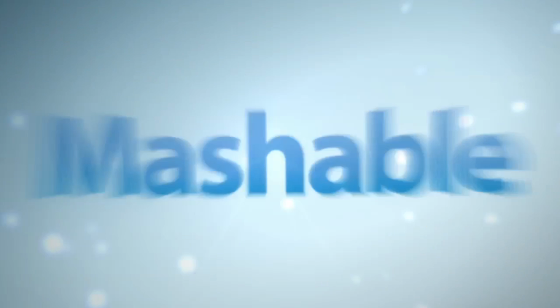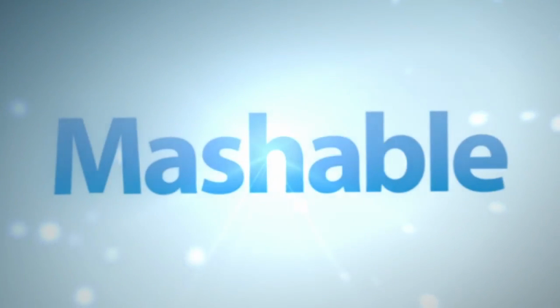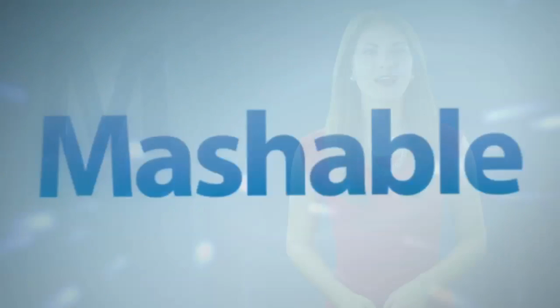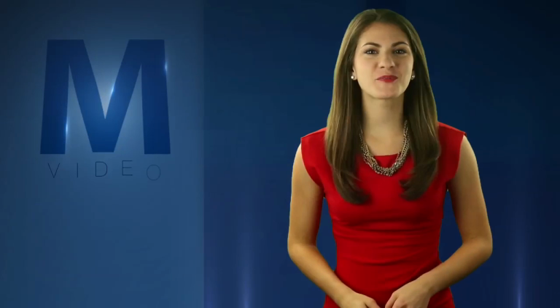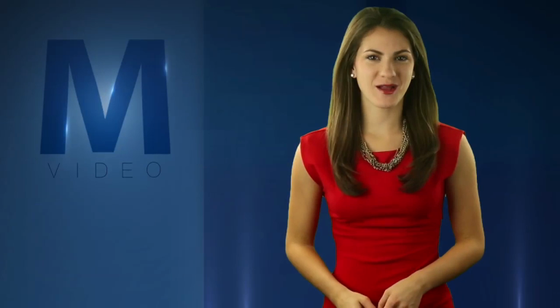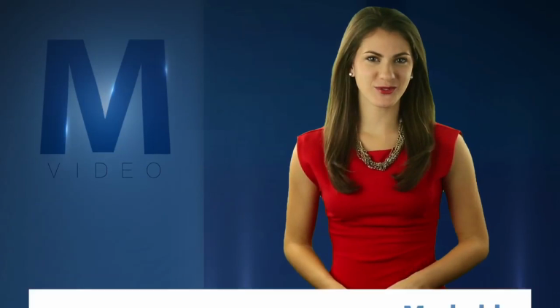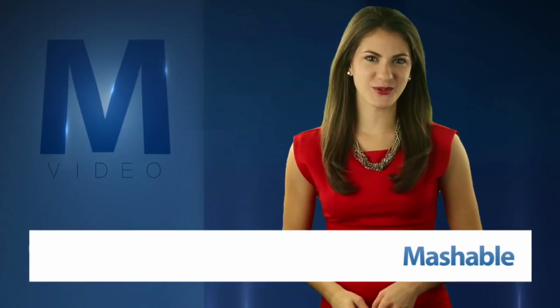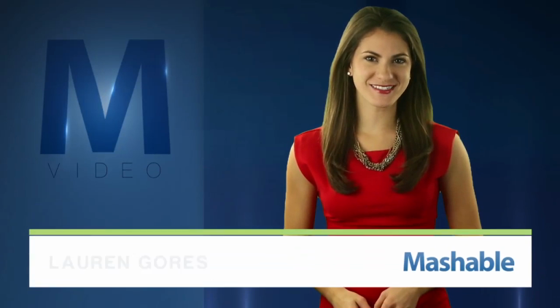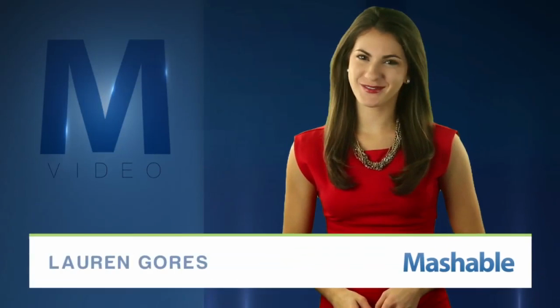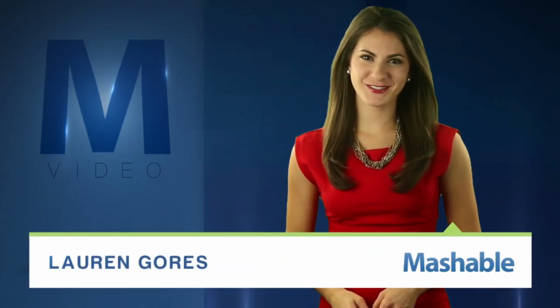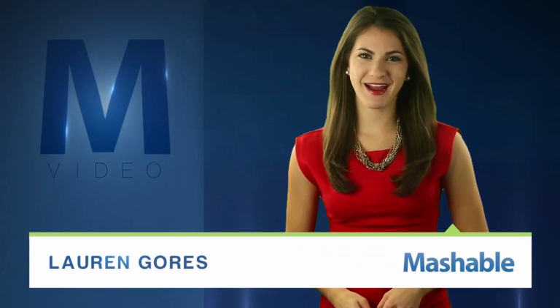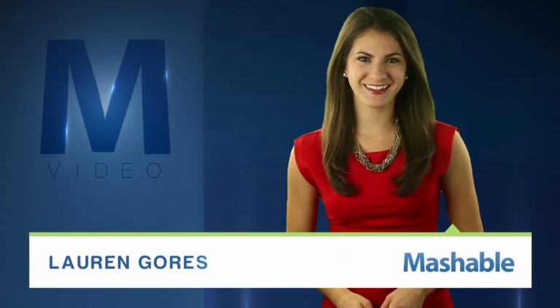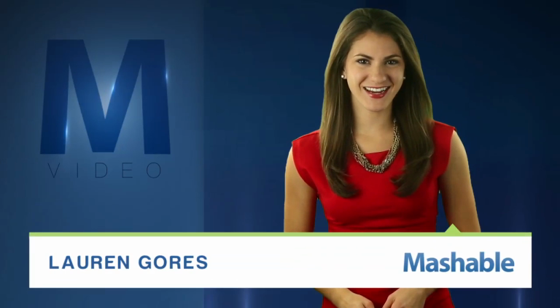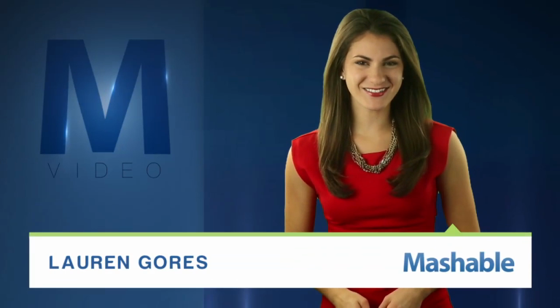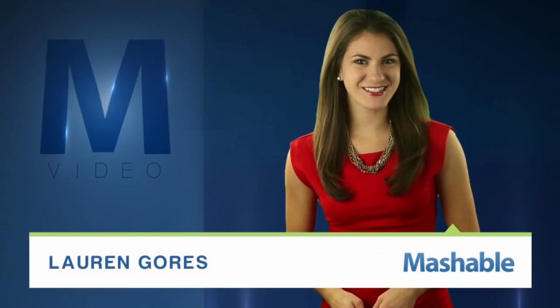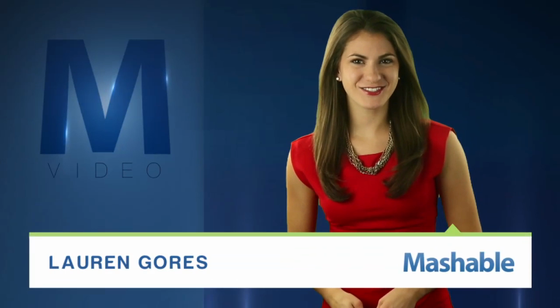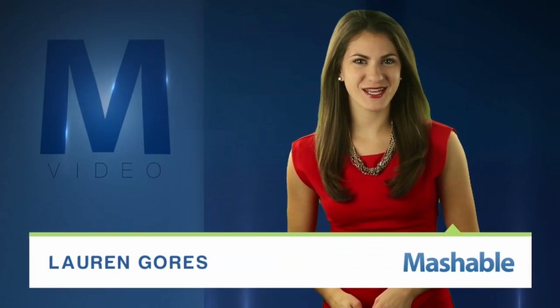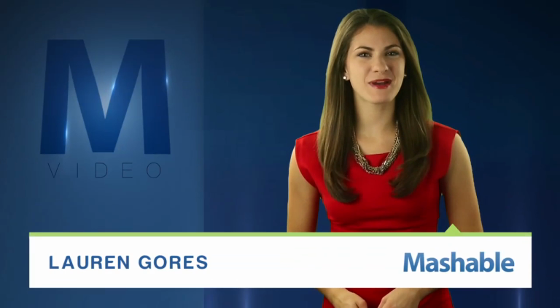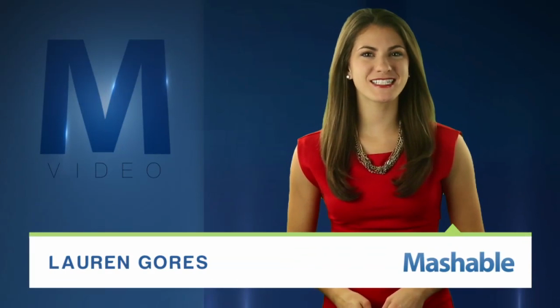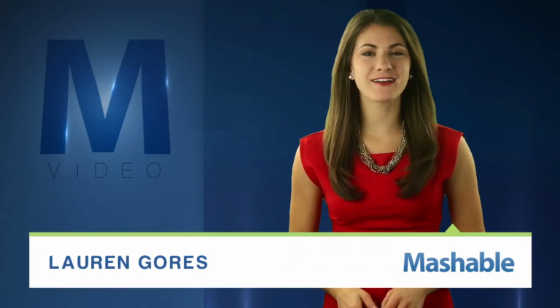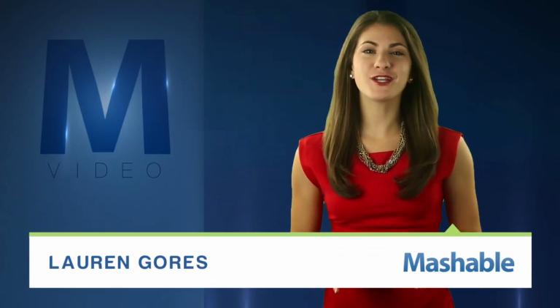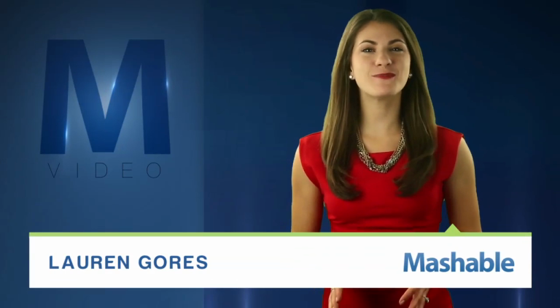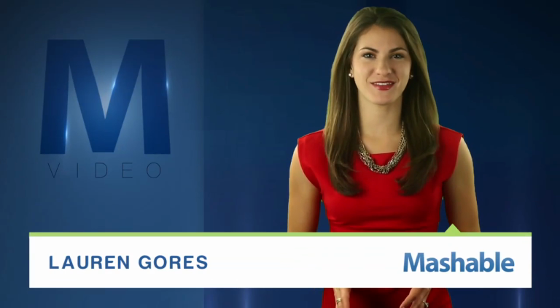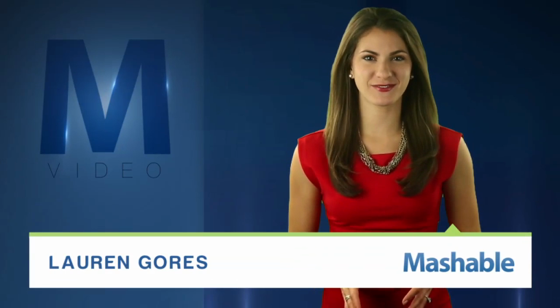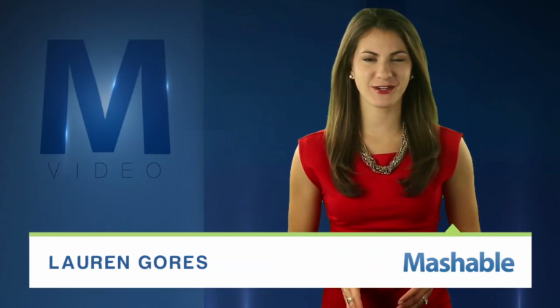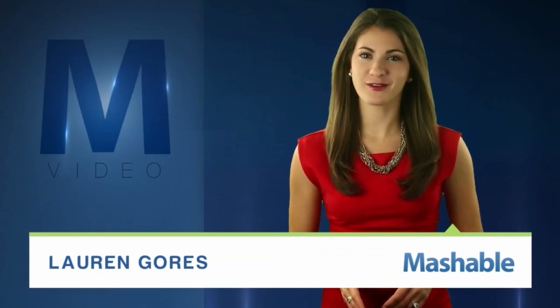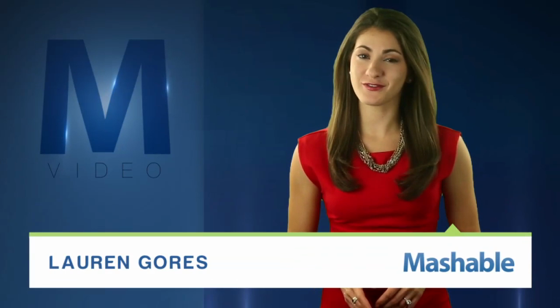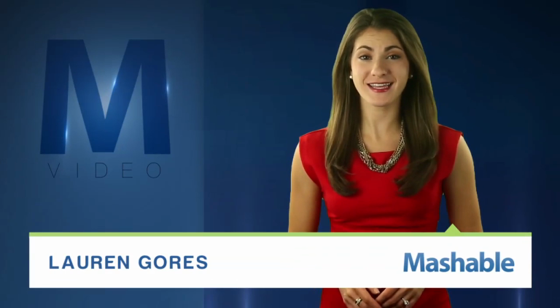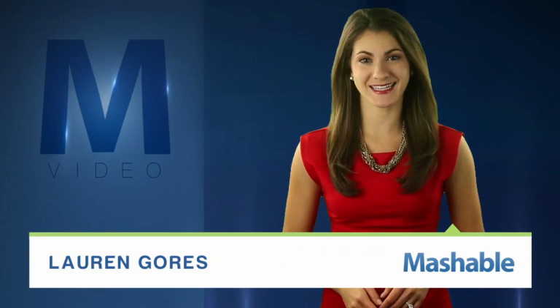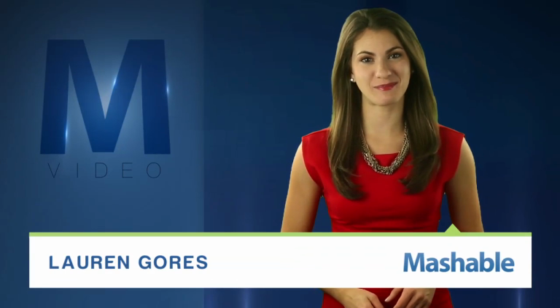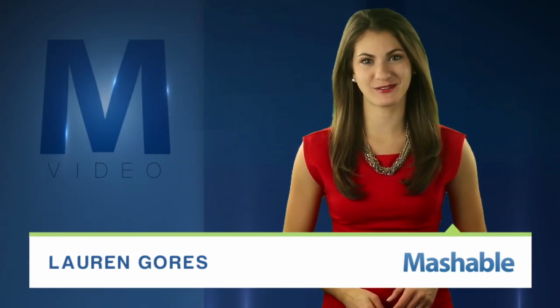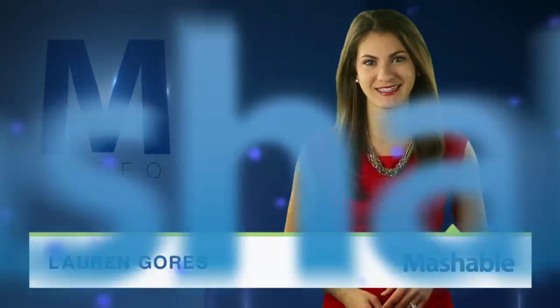For Mashable, I'm Lauren Gores. Quit your smiling already. Researchers at MIT have a new method to figure out if you're faking that big grin.